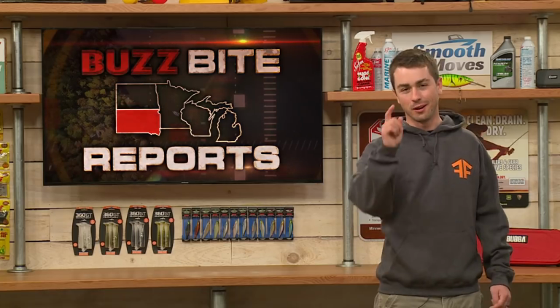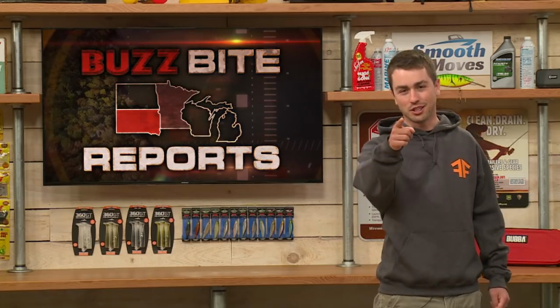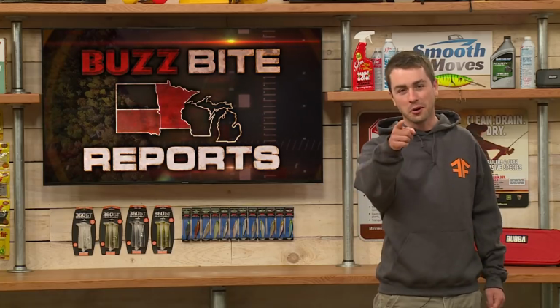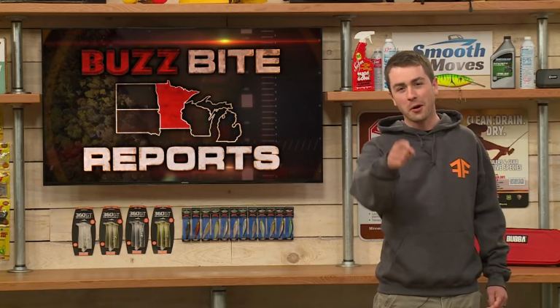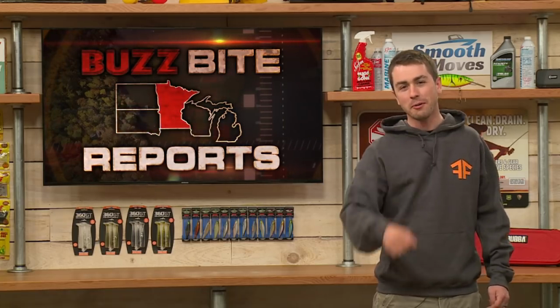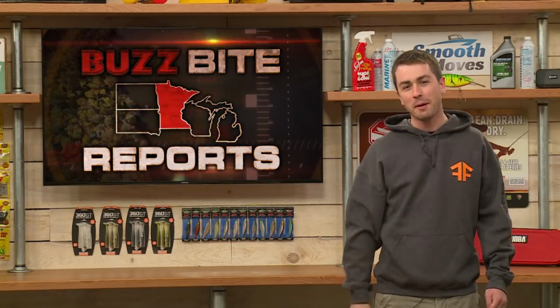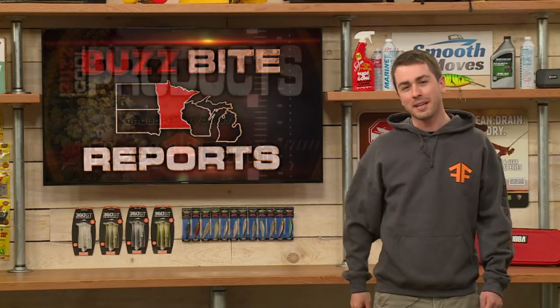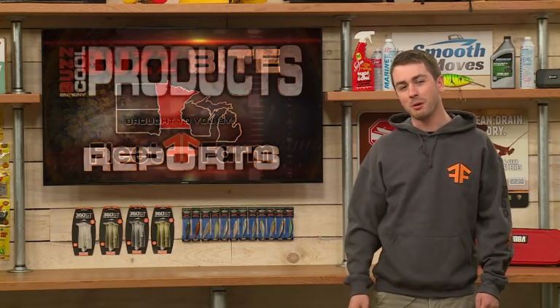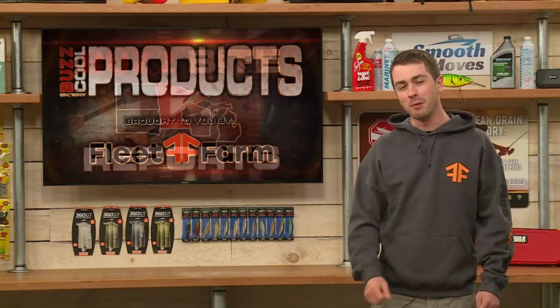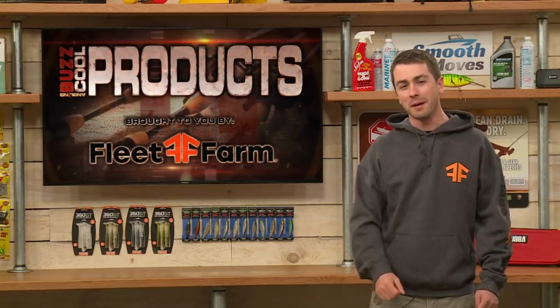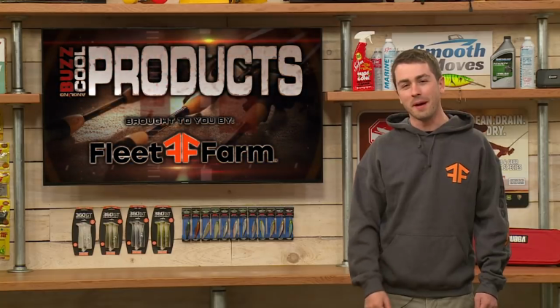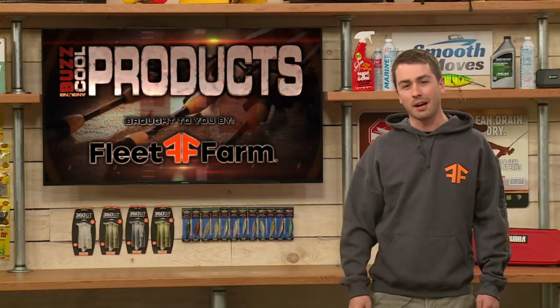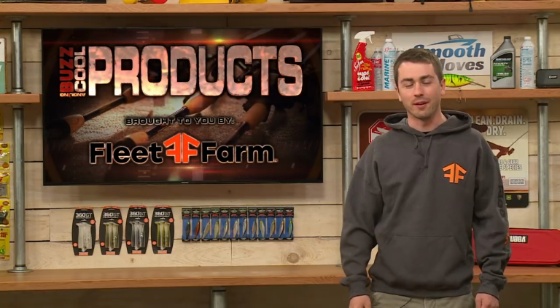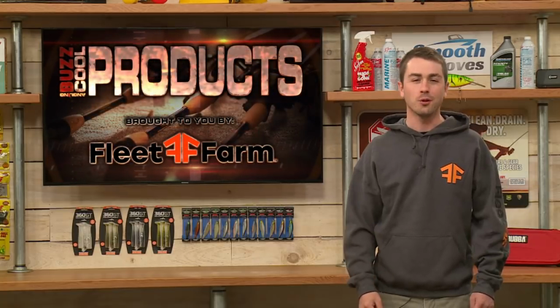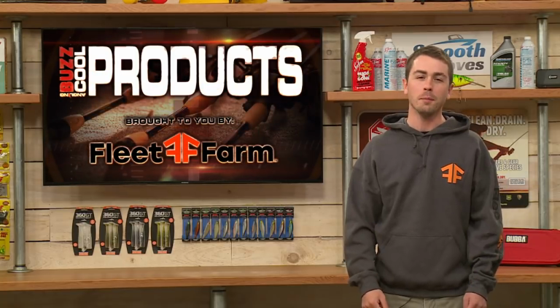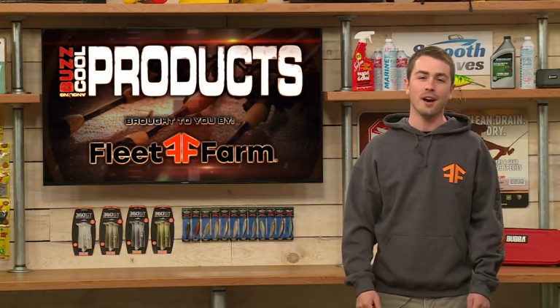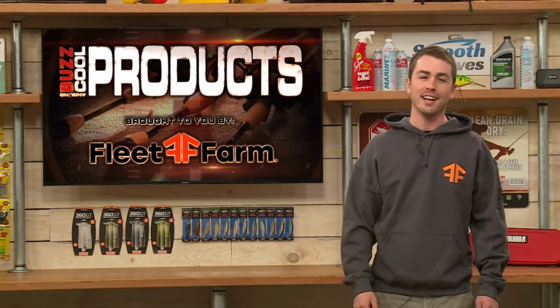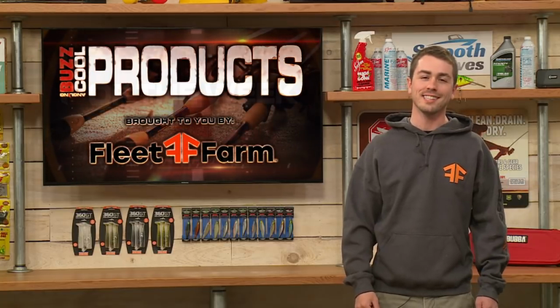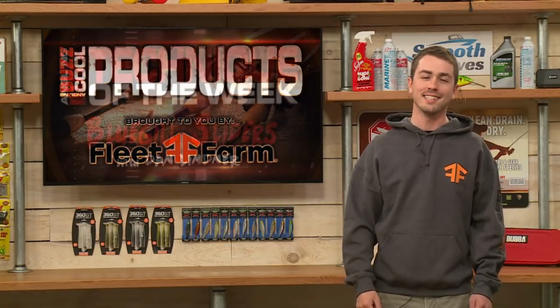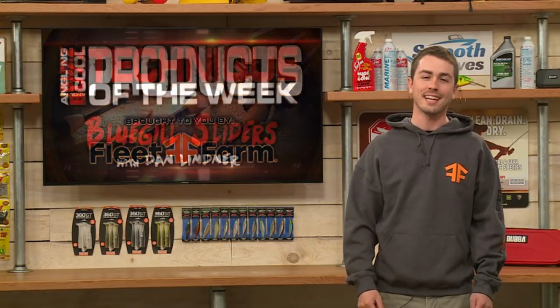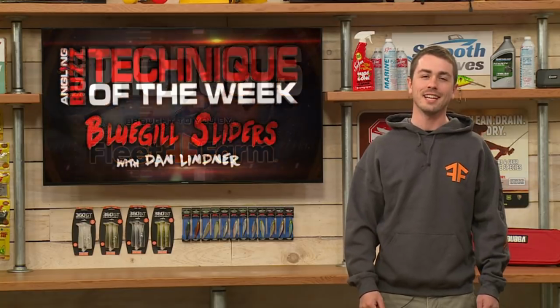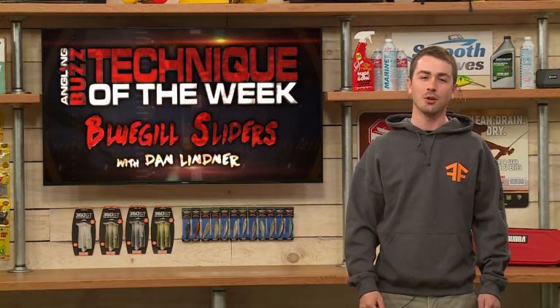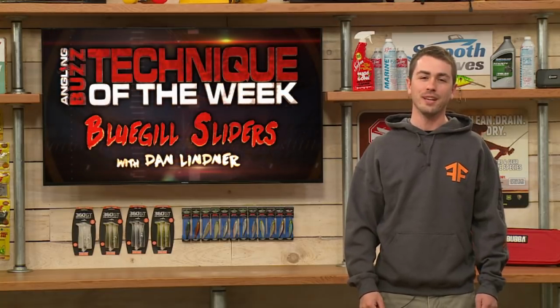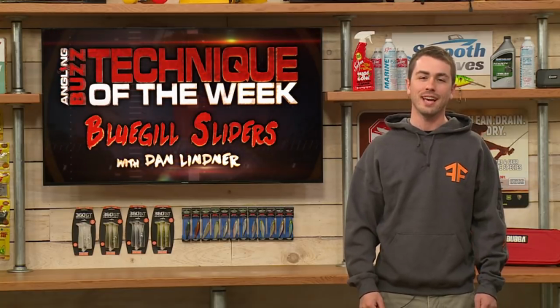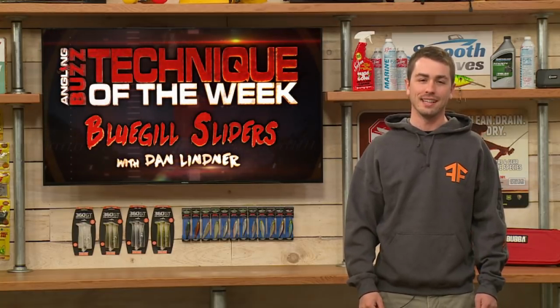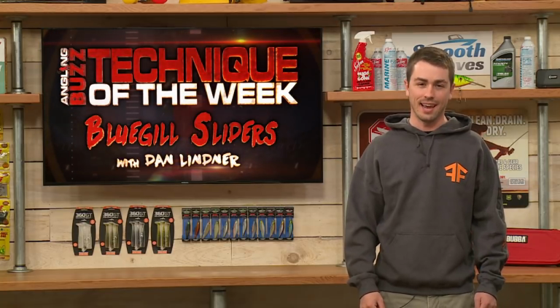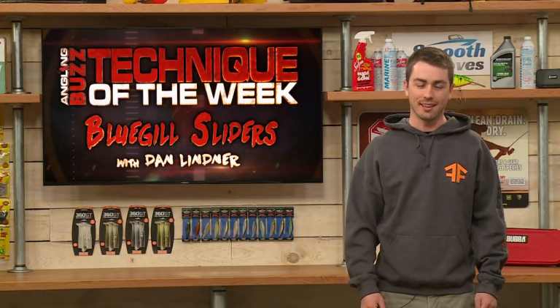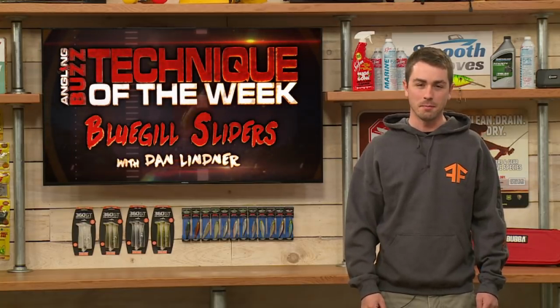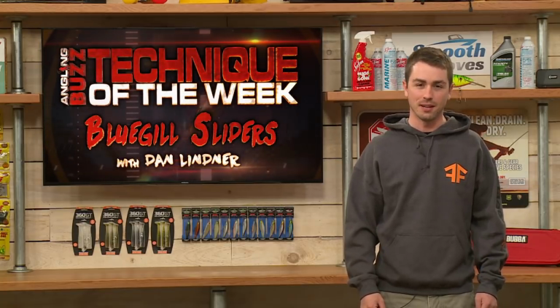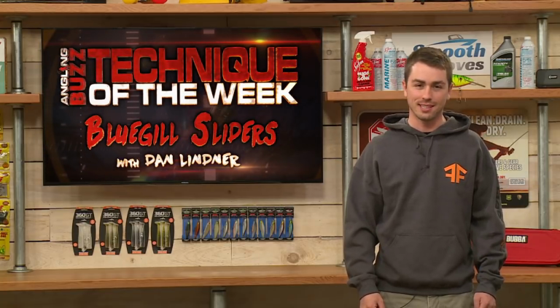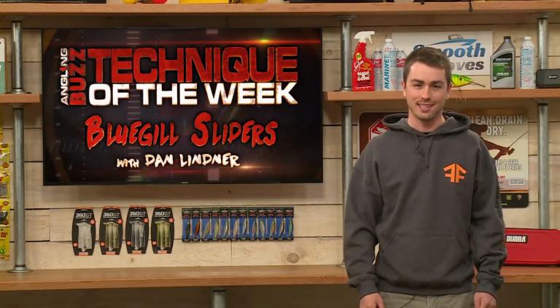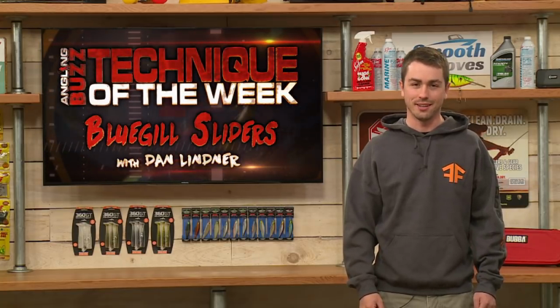Don't go anywhere because when we come back, we have cool products and the technique of the week as Angling Buzz continues.